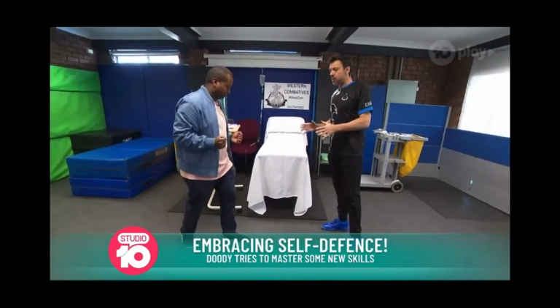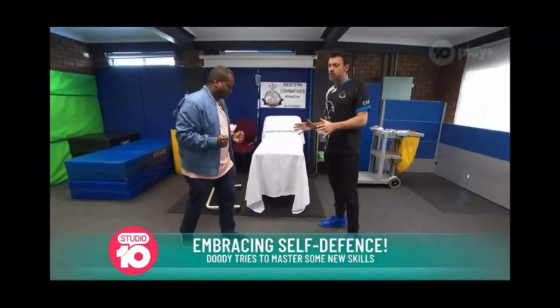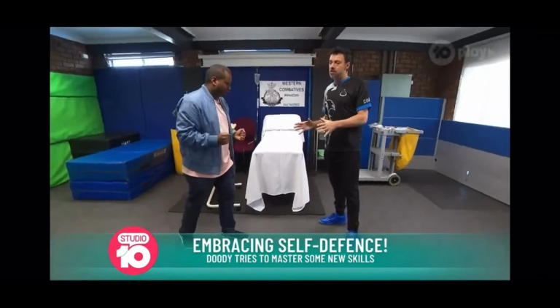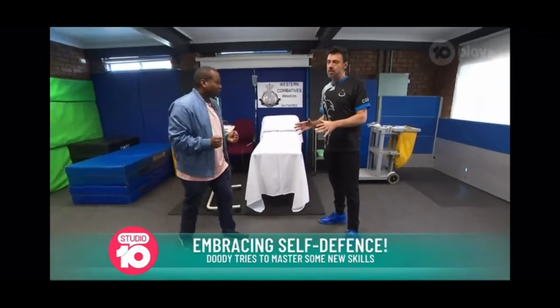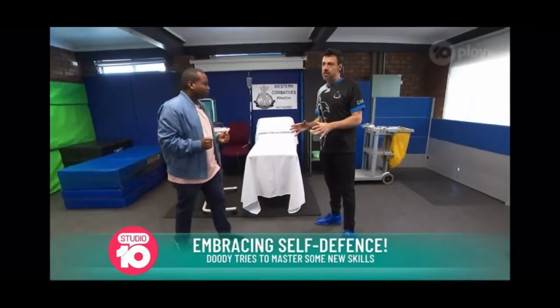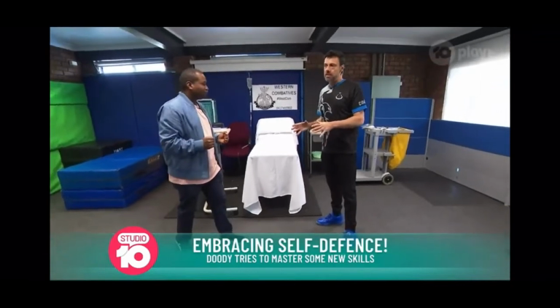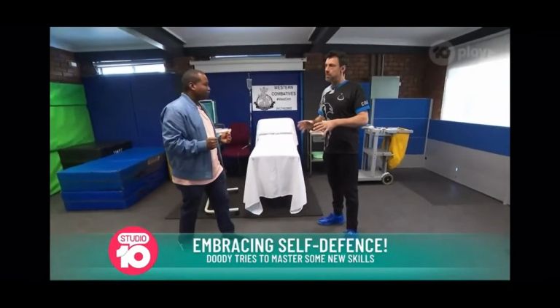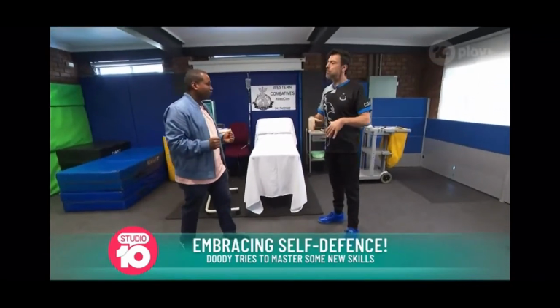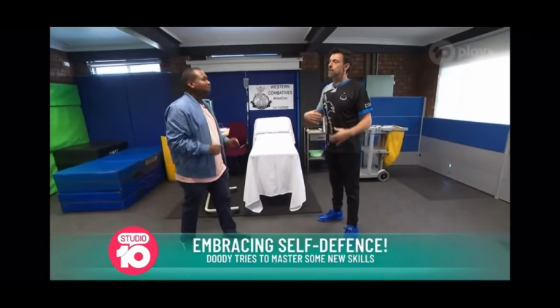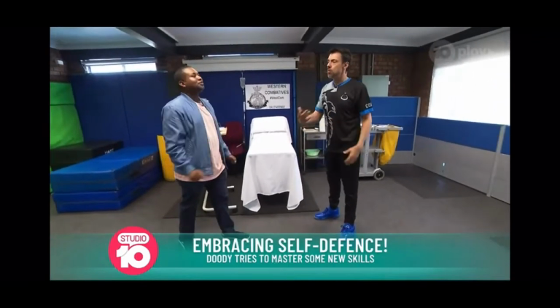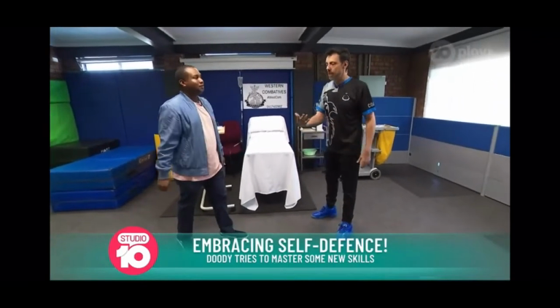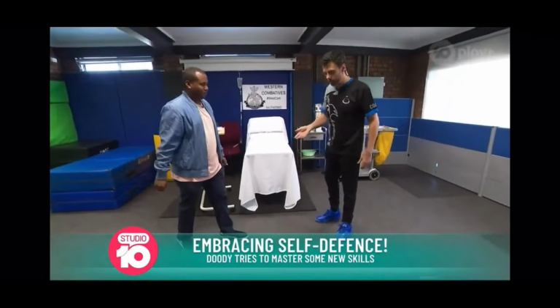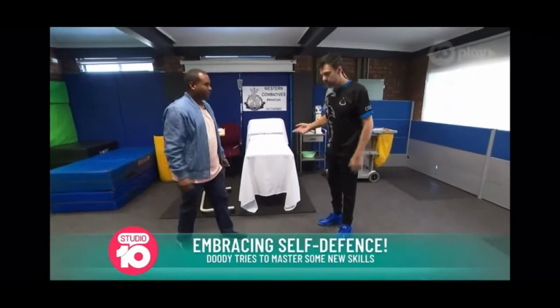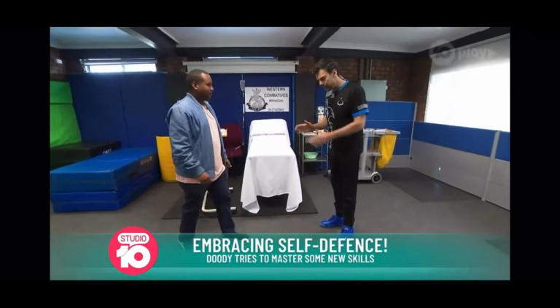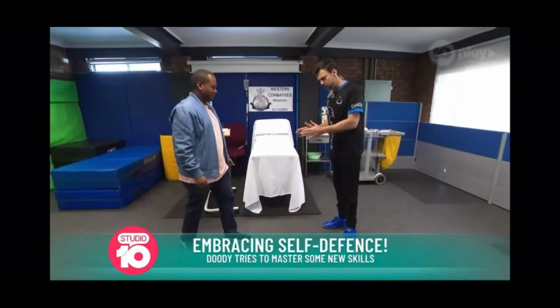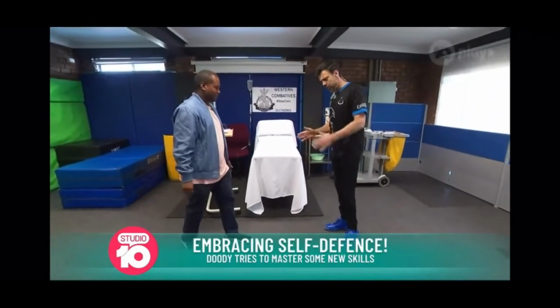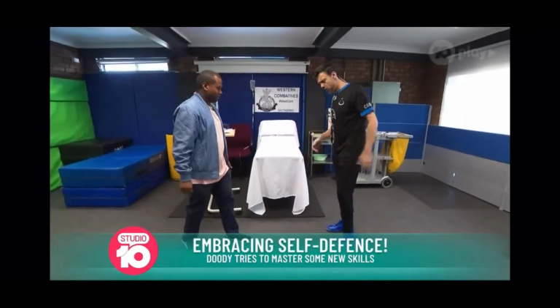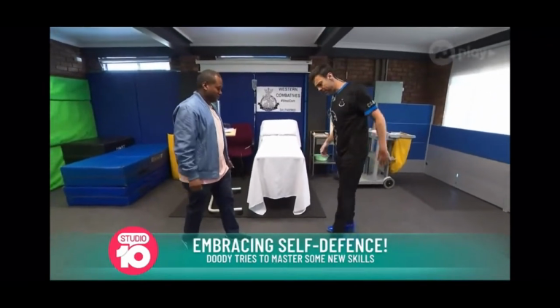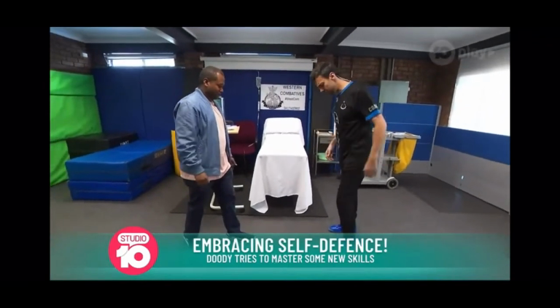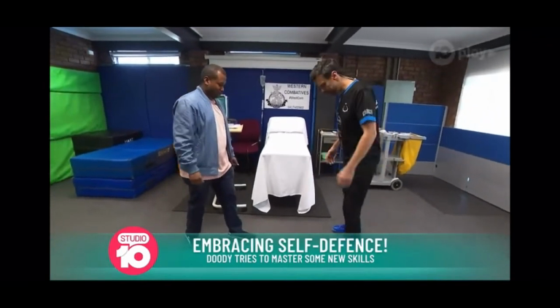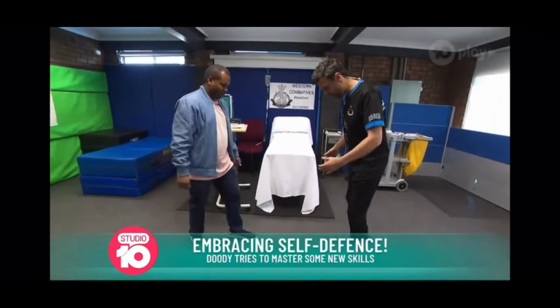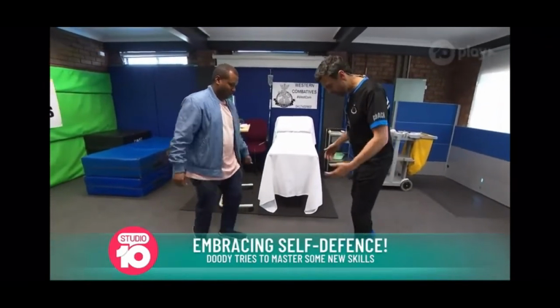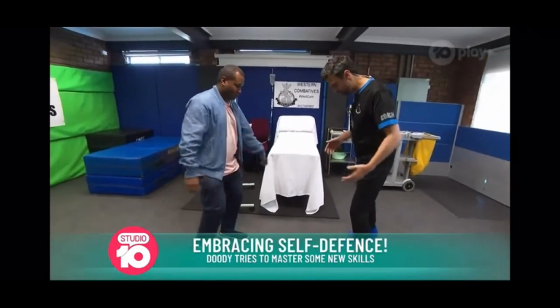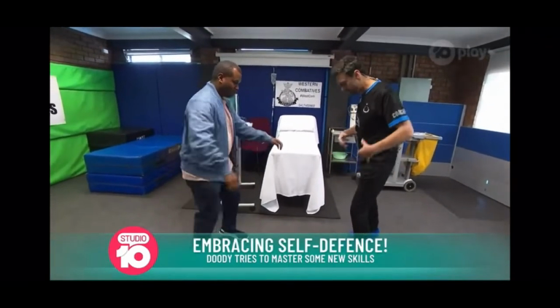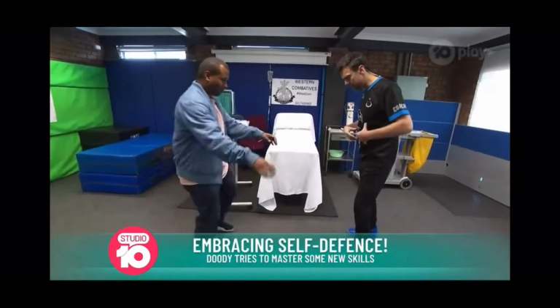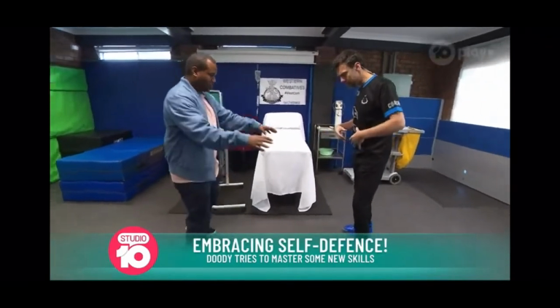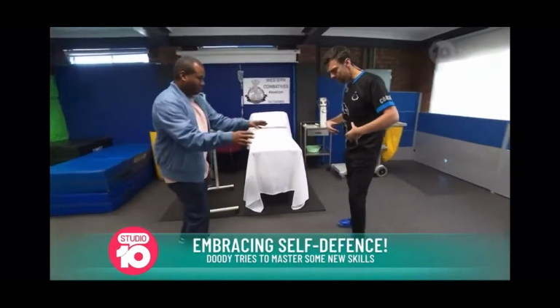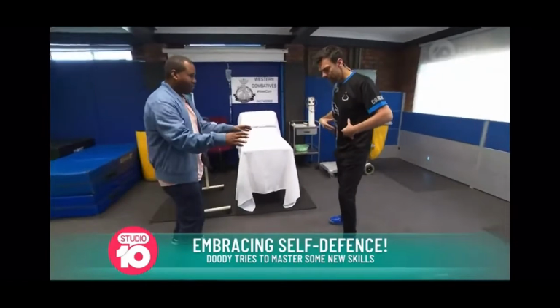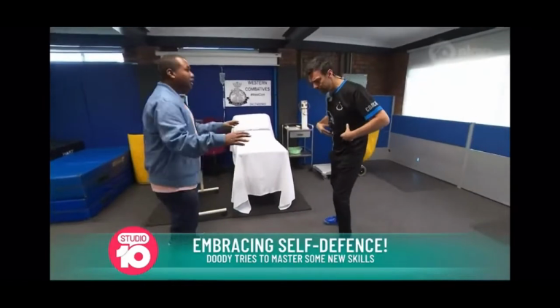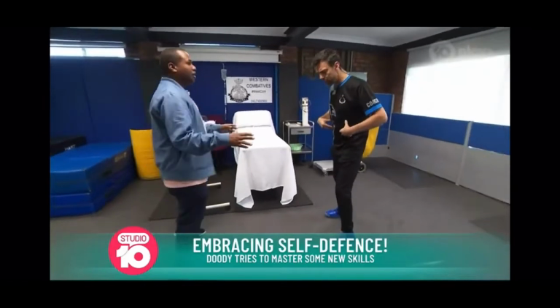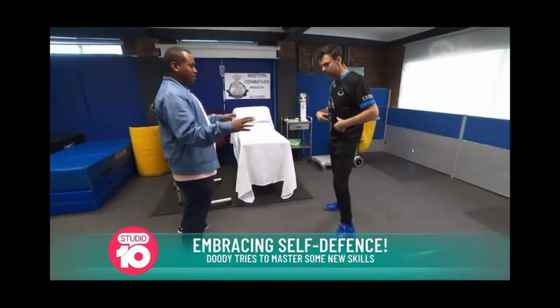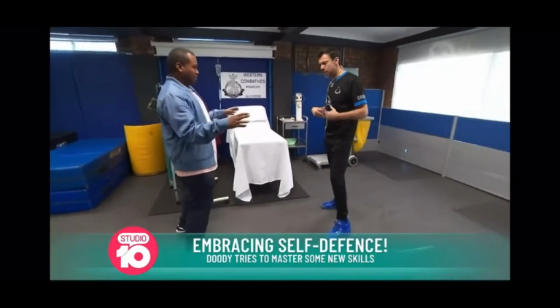I'm going to show you something that is applicable in all areas. So the first thing that you always need to do is have a nice strong base, lean forward a little bit.